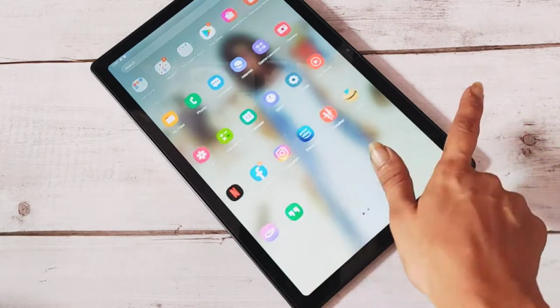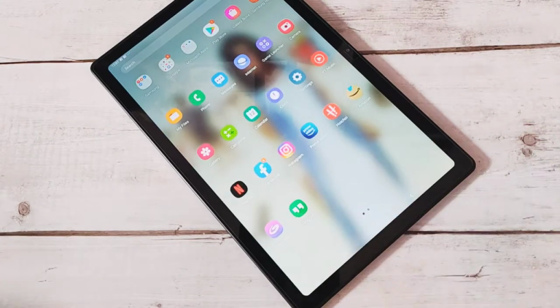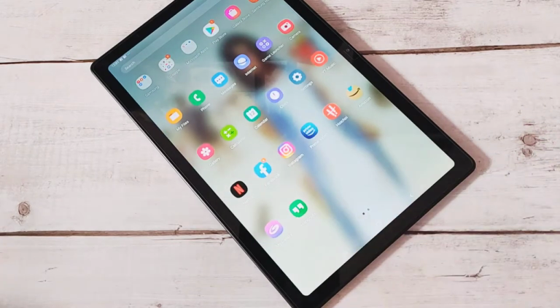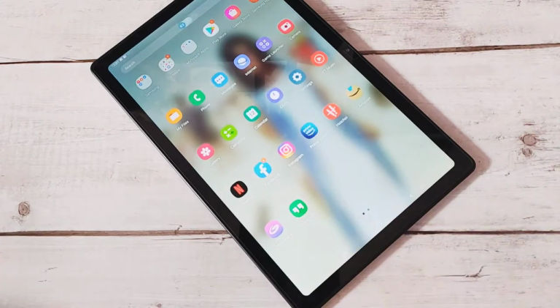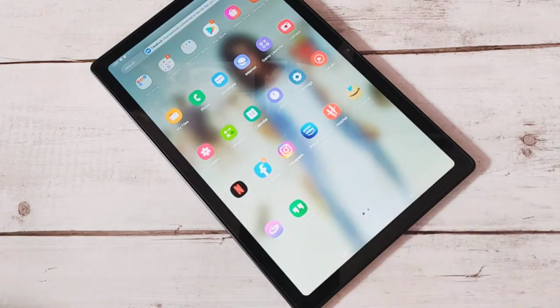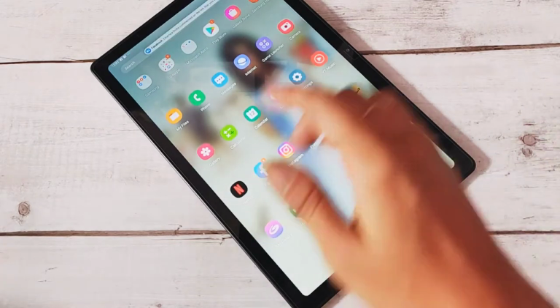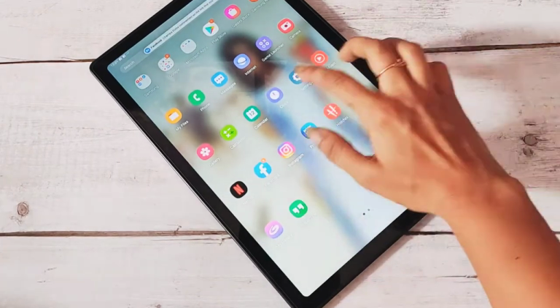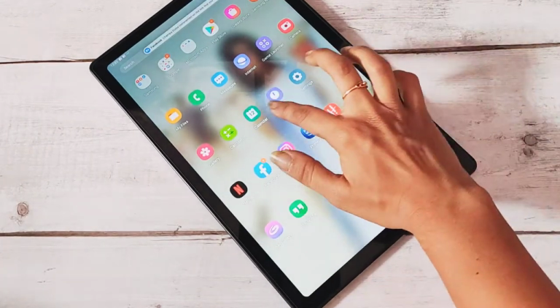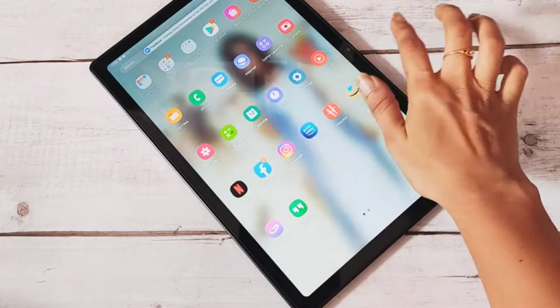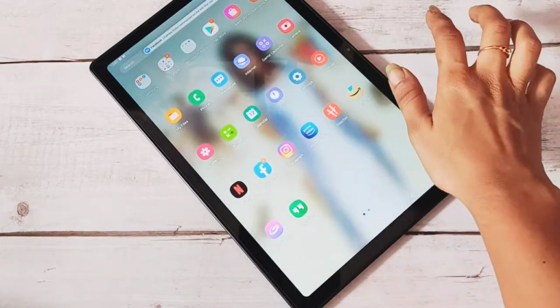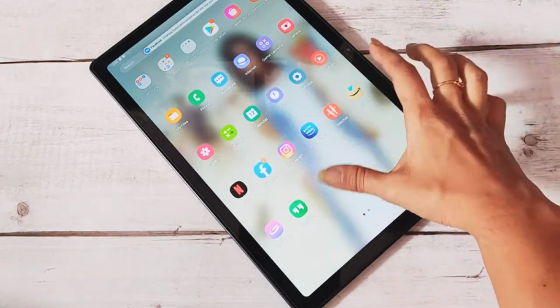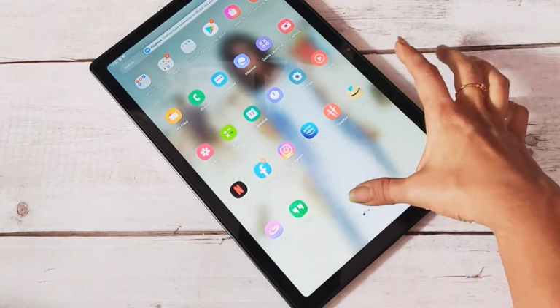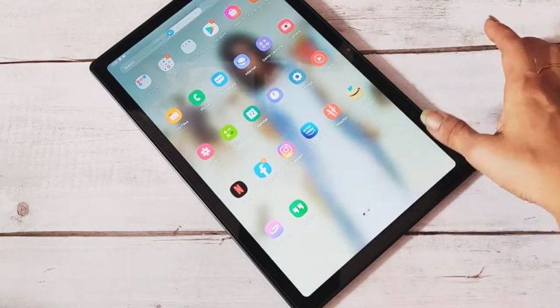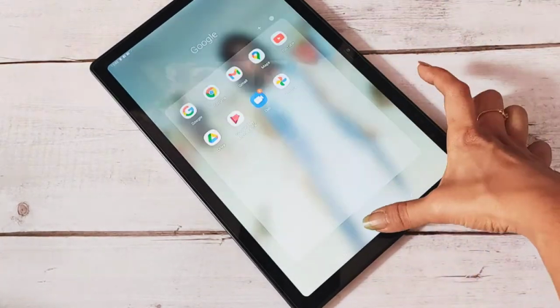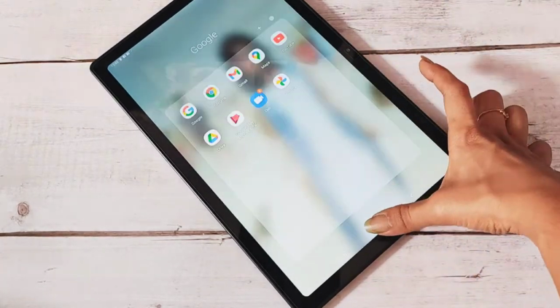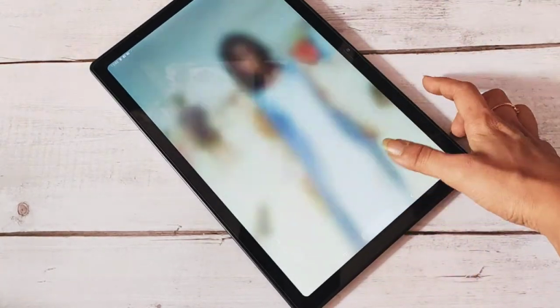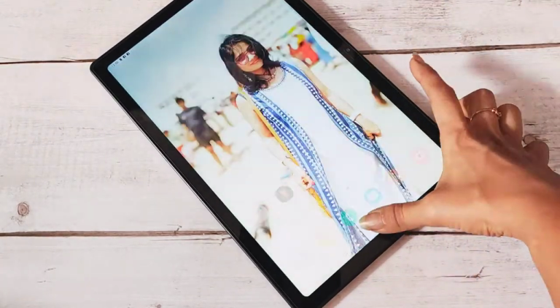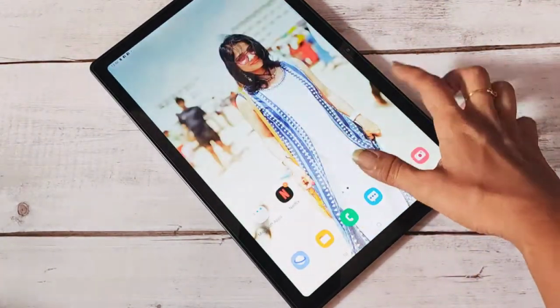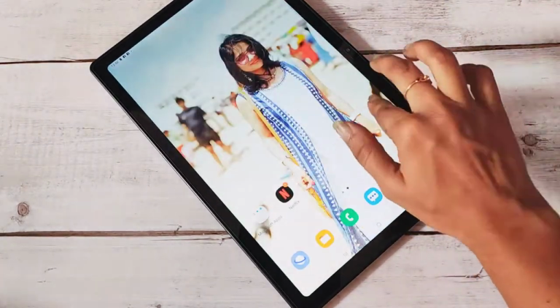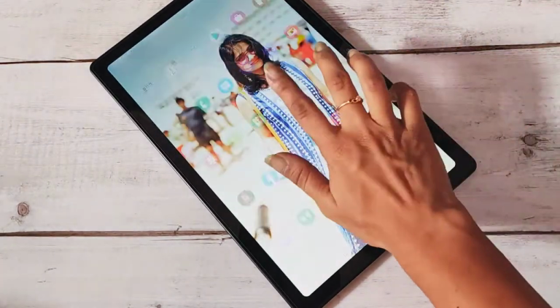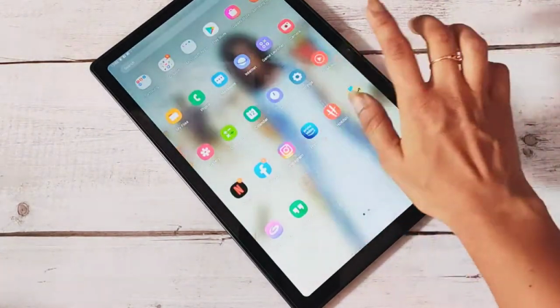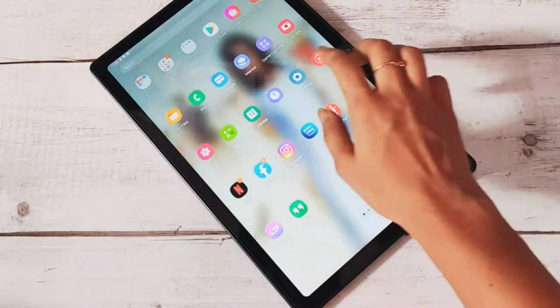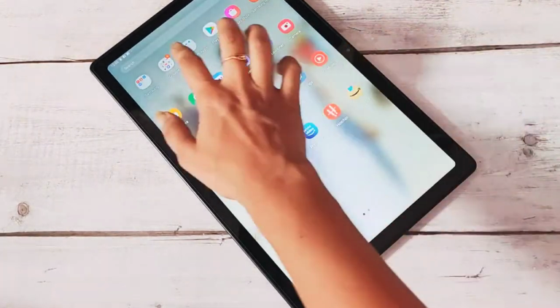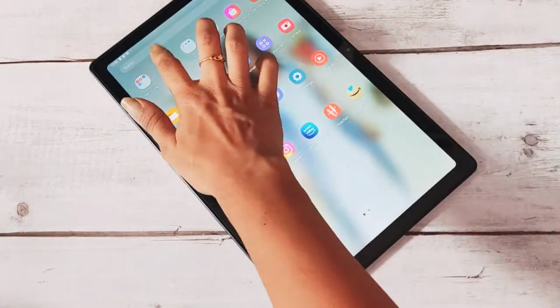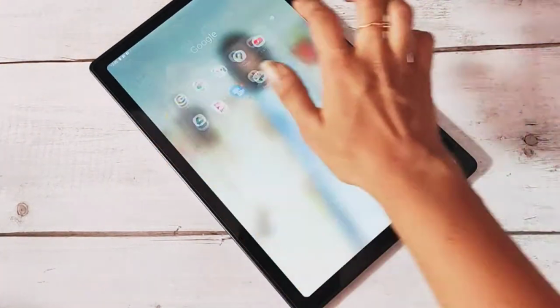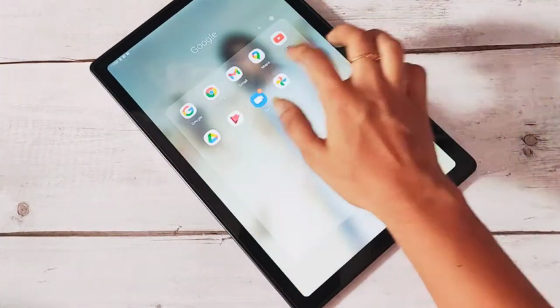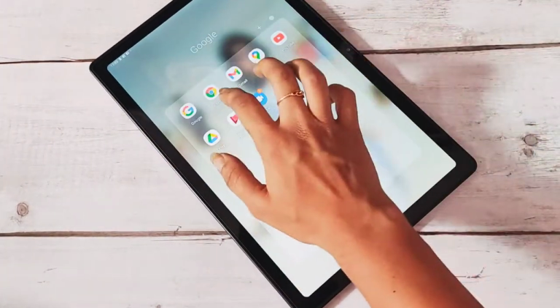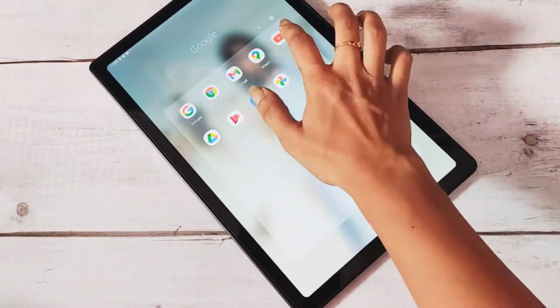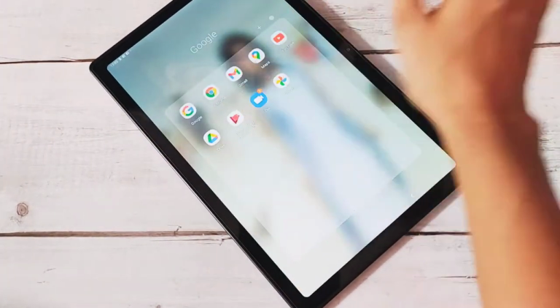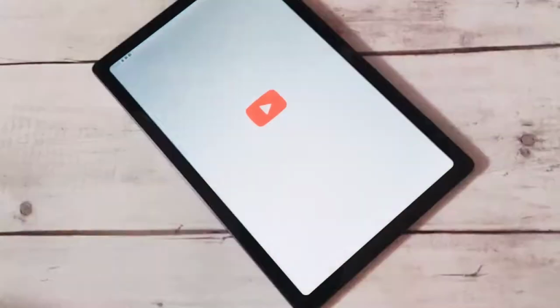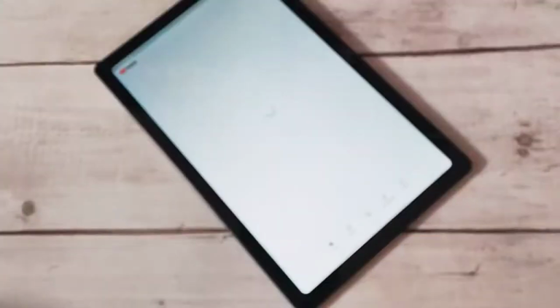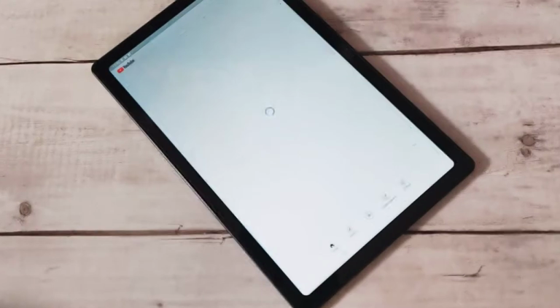The screen is really big — it's a 10.4 inch tablet. This is not a review video; I'm just going to show you my new purchase and share the experience.